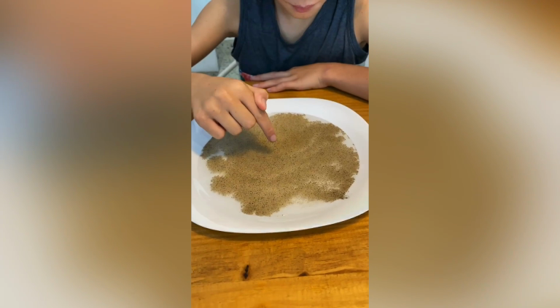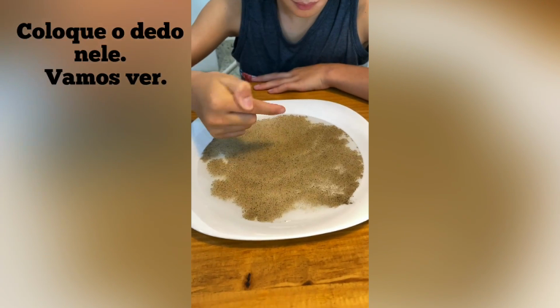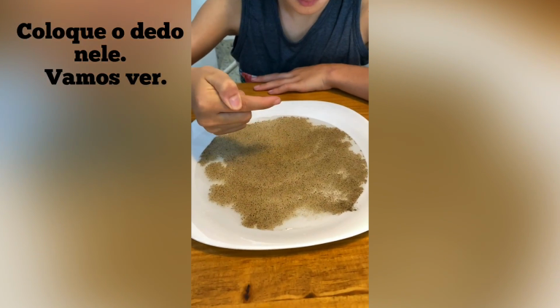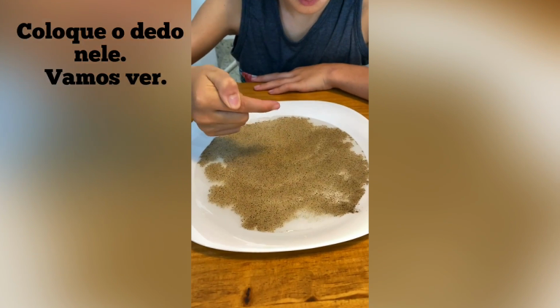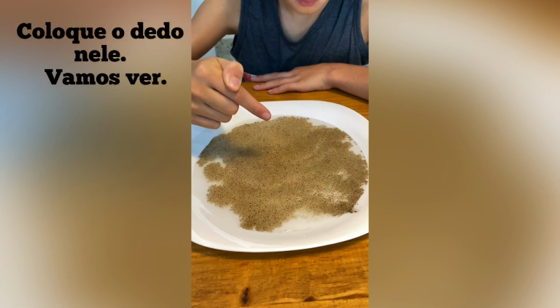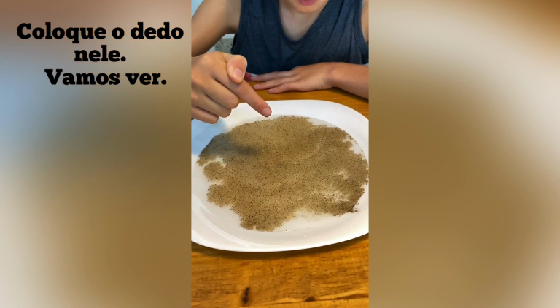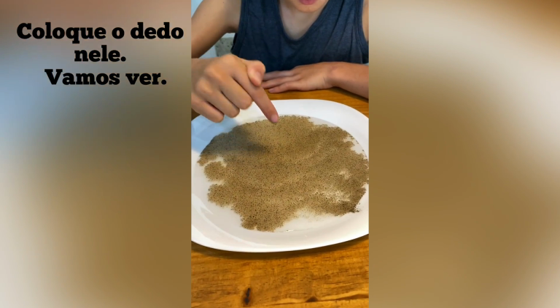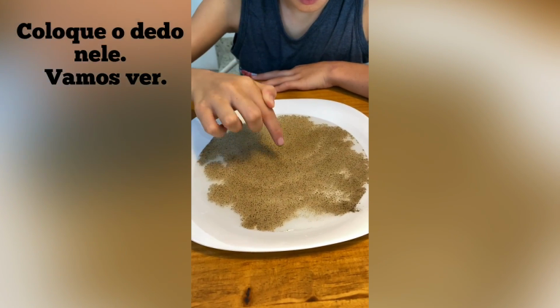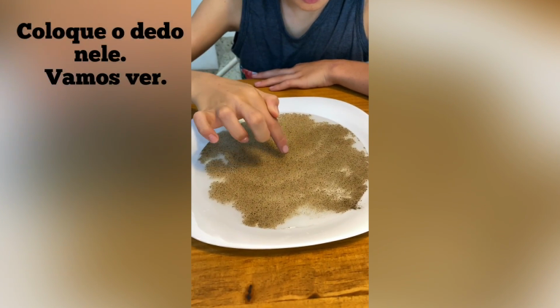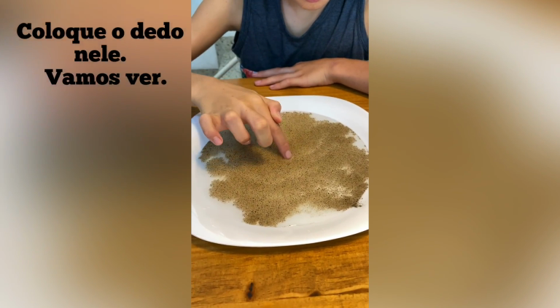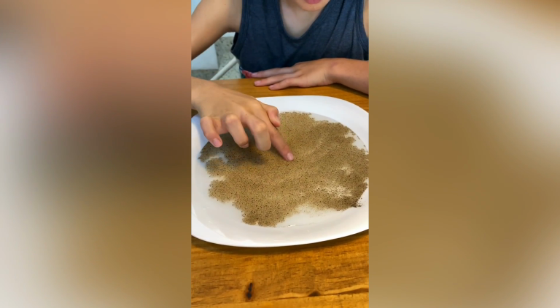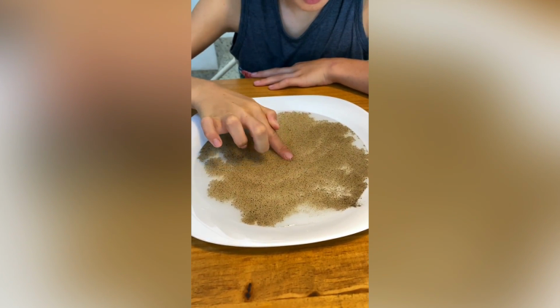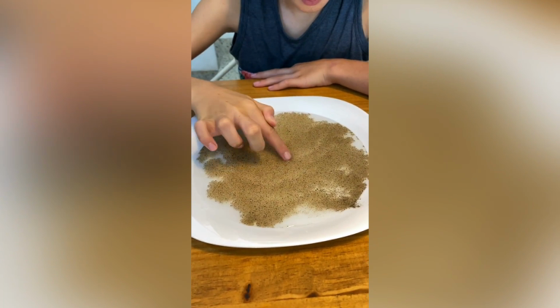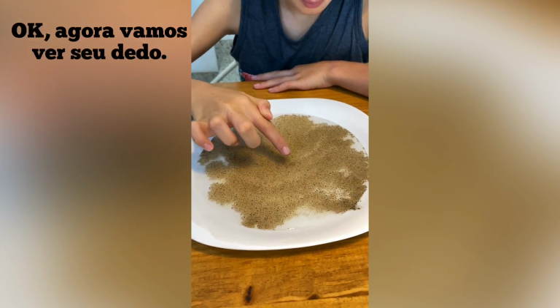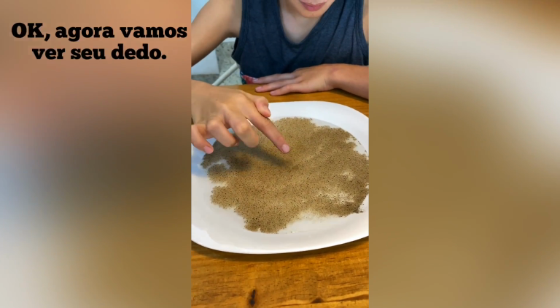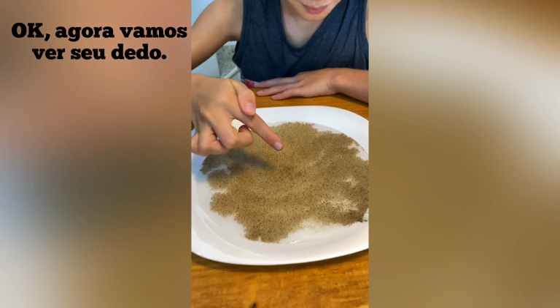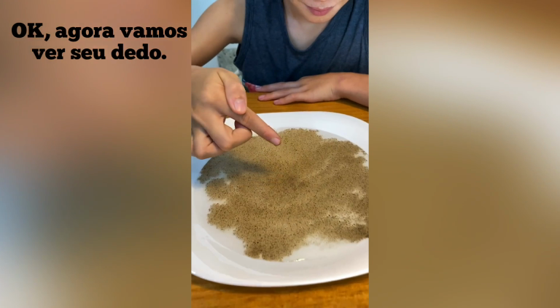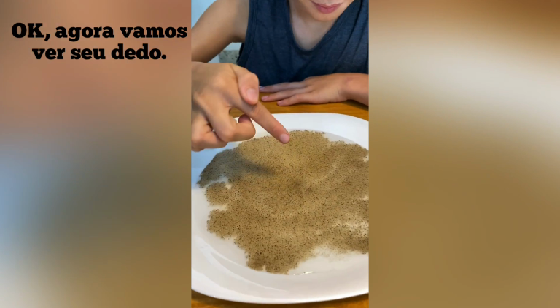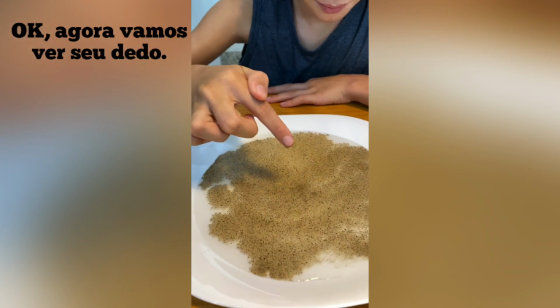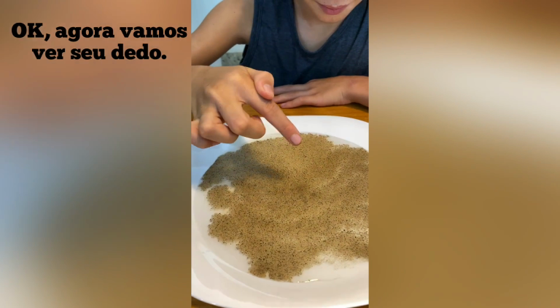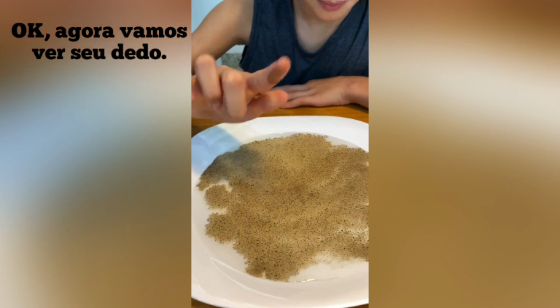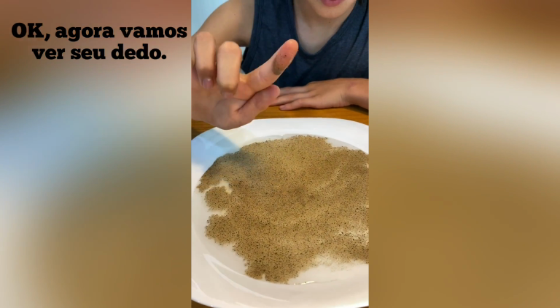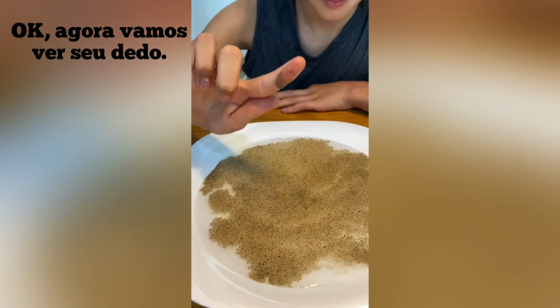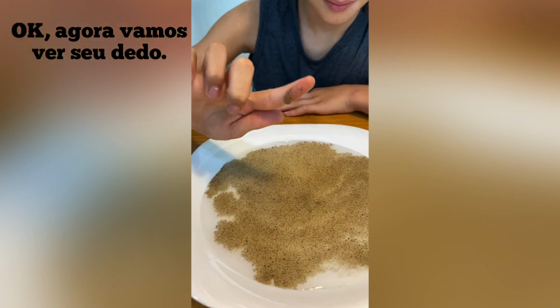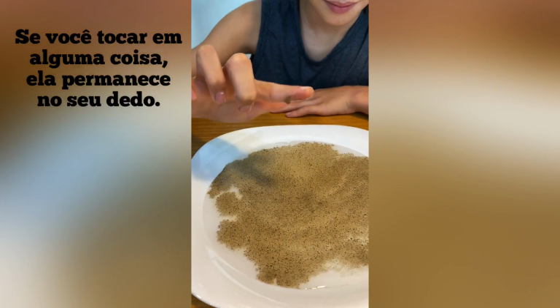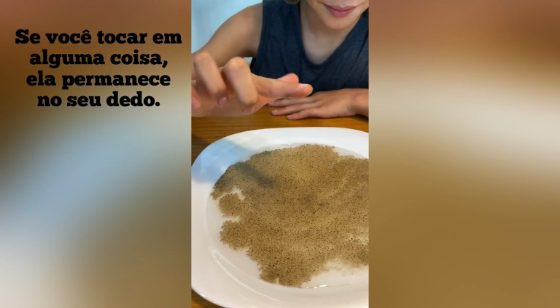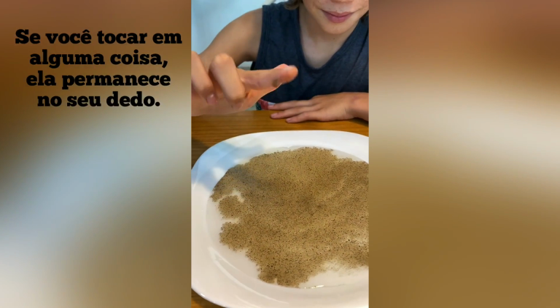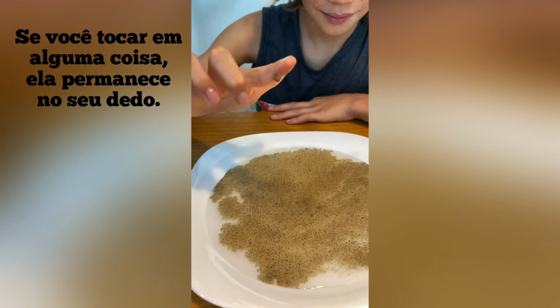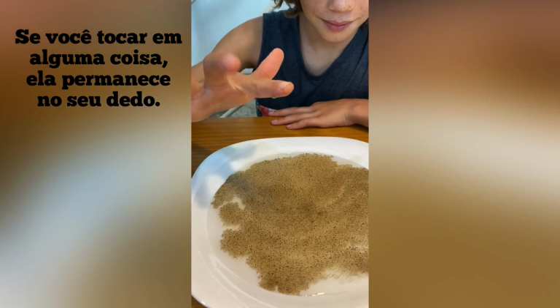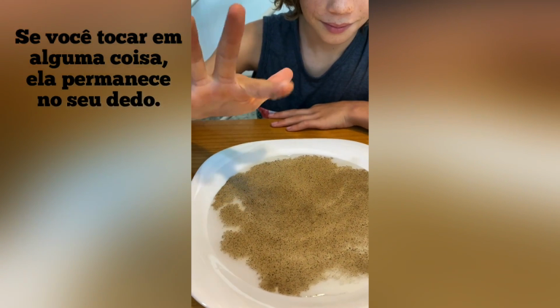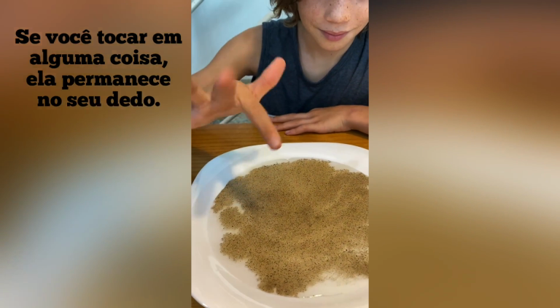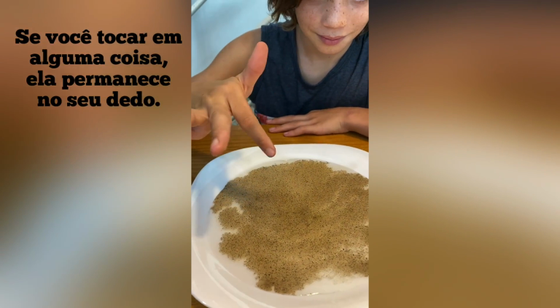Stick your finger in it. Now let's see your finger. See, if you just touch something, it stays on your finger.